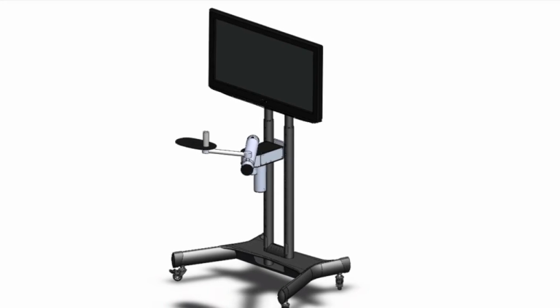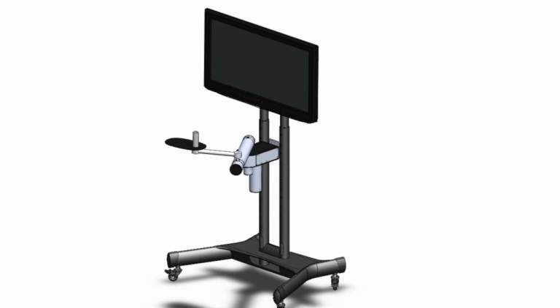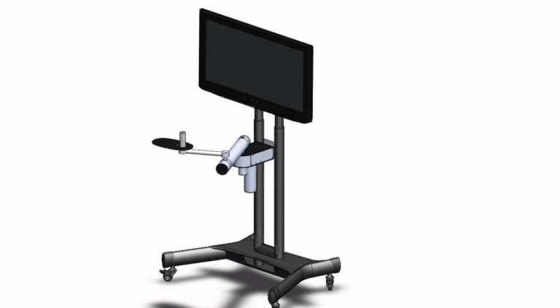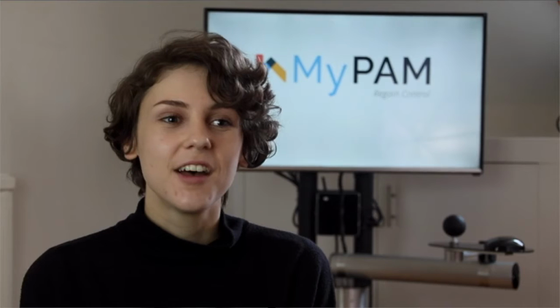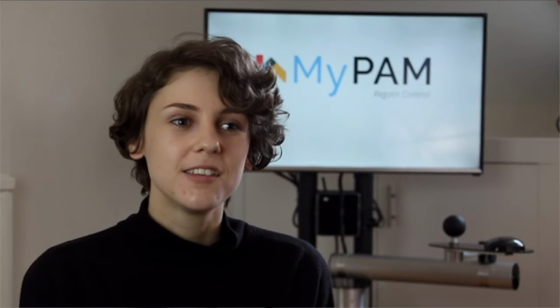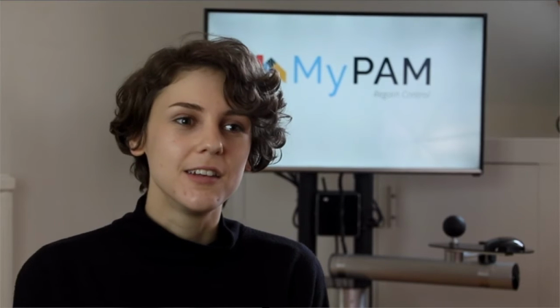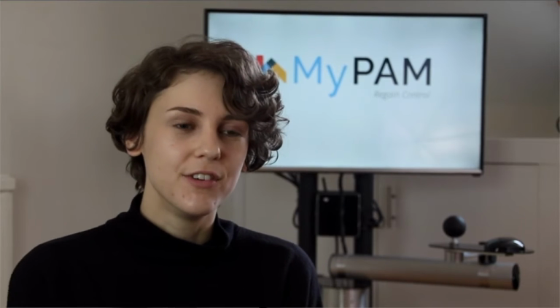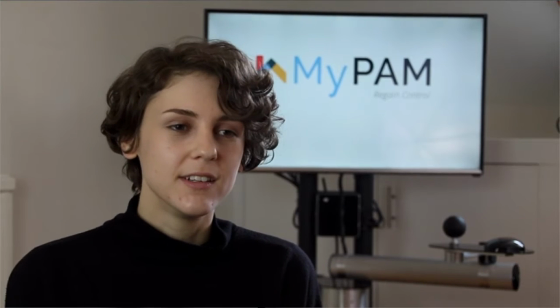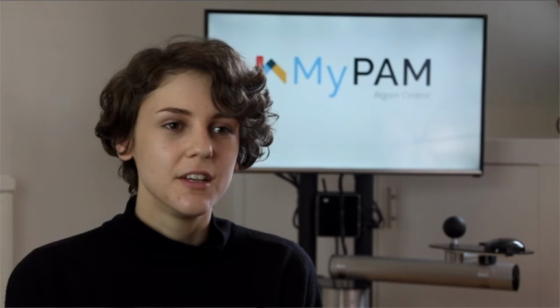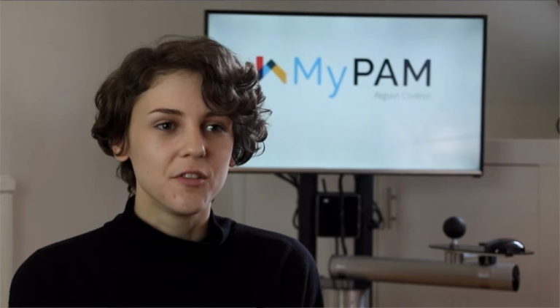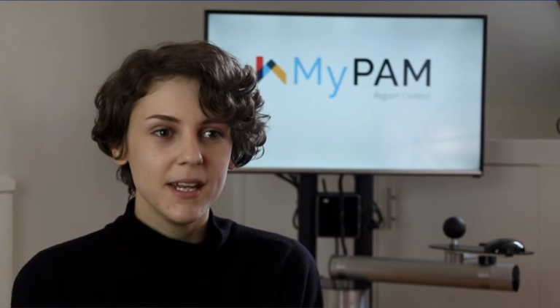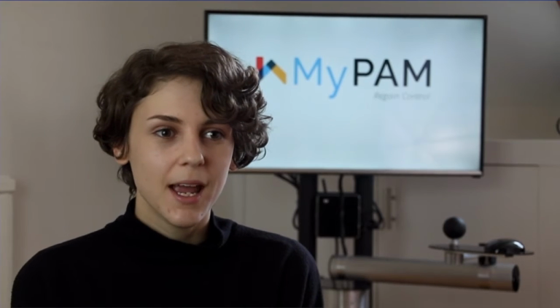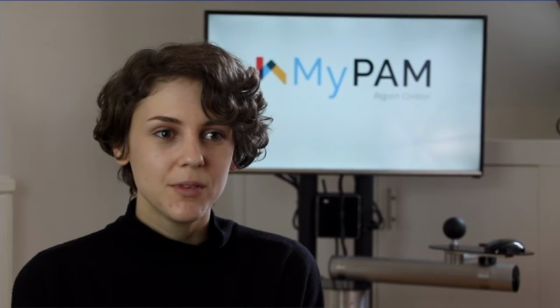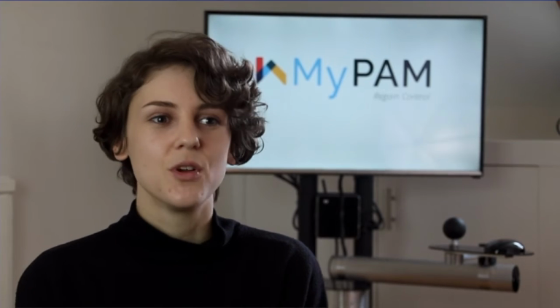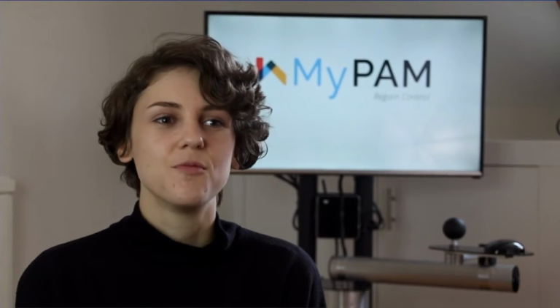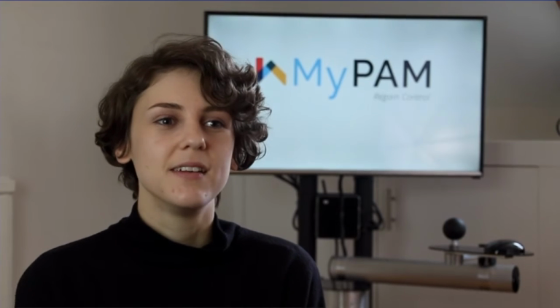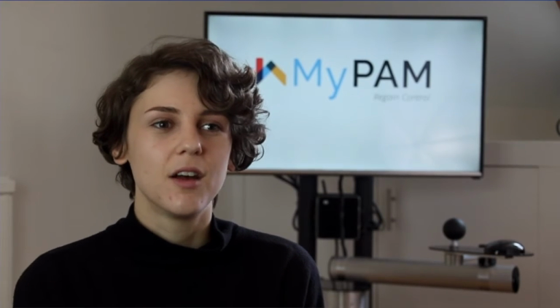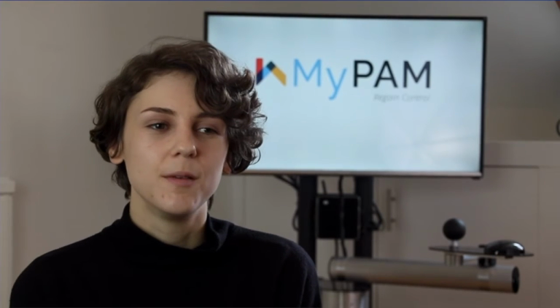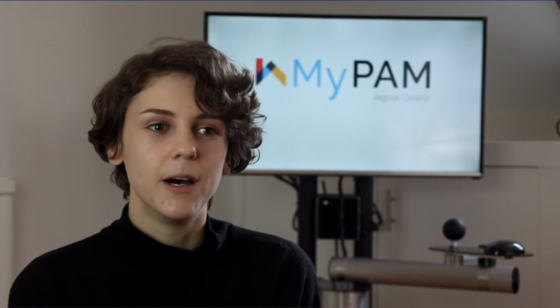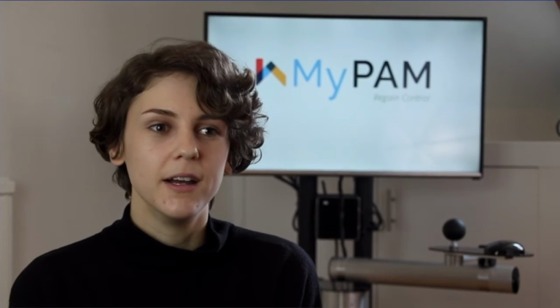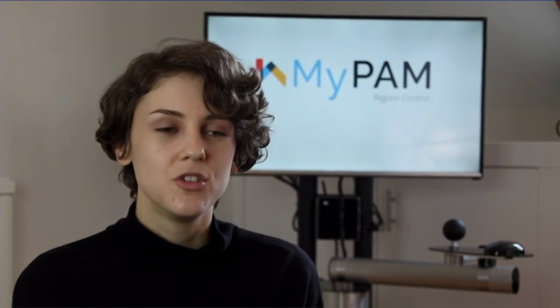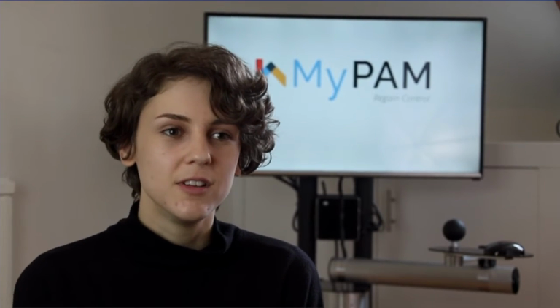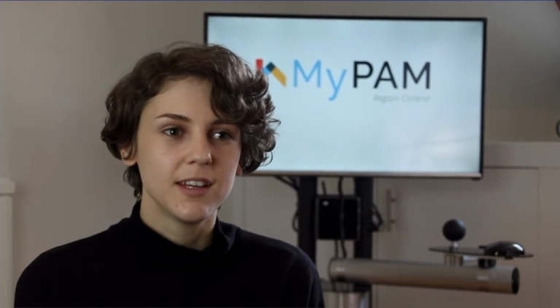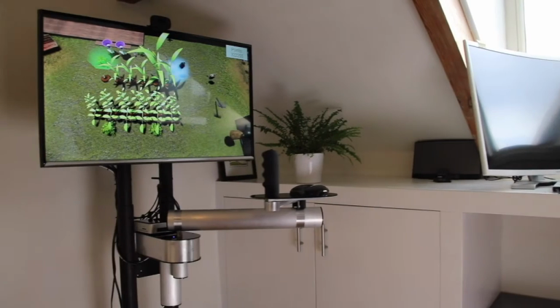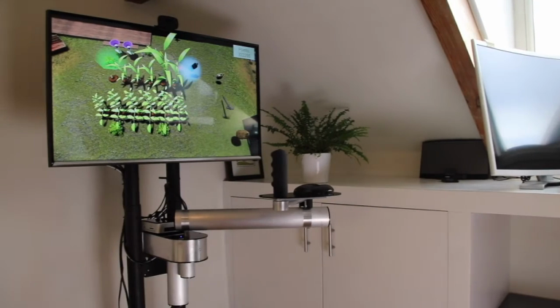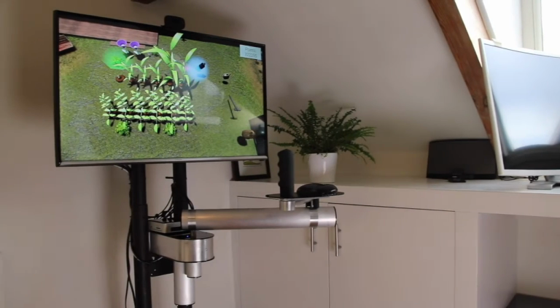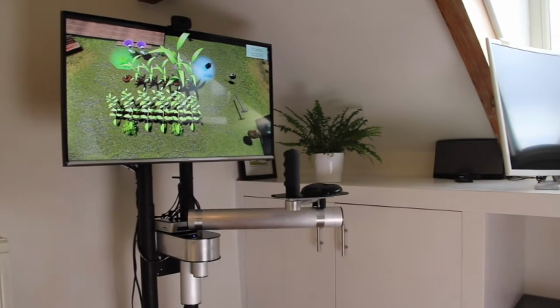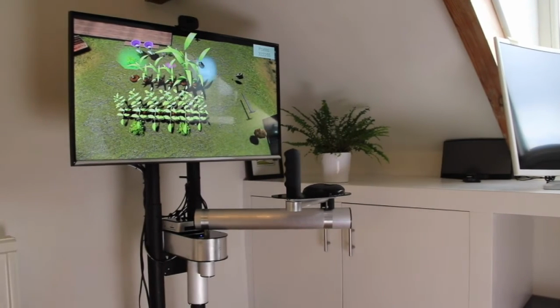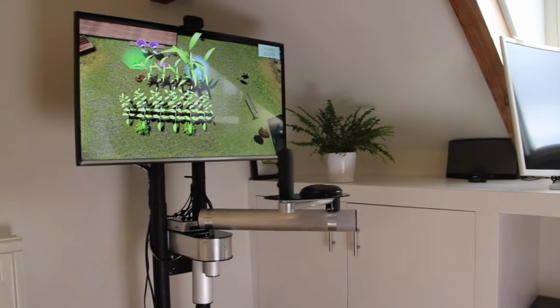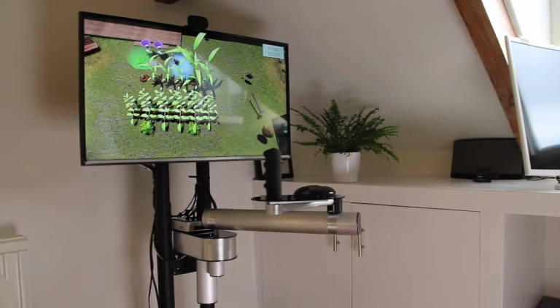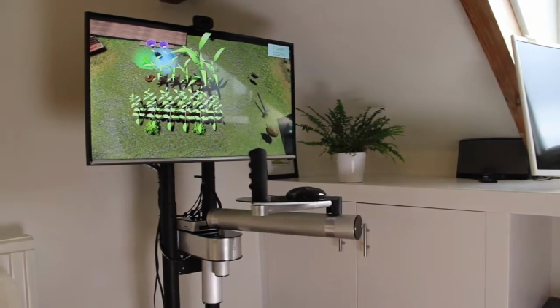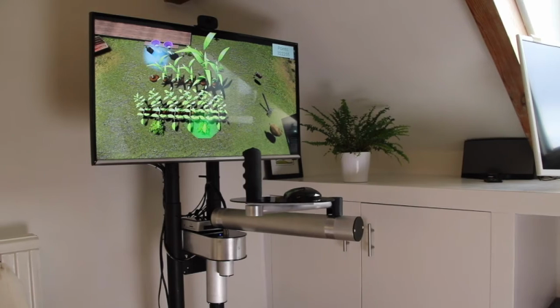The exercises are delivered as a series of mini games which have been designed by students at Leeds as part of their summer internships.